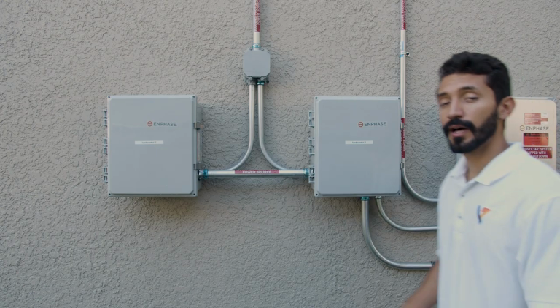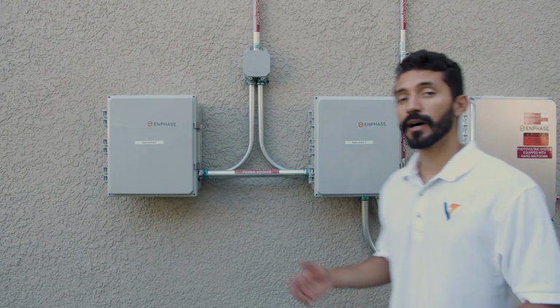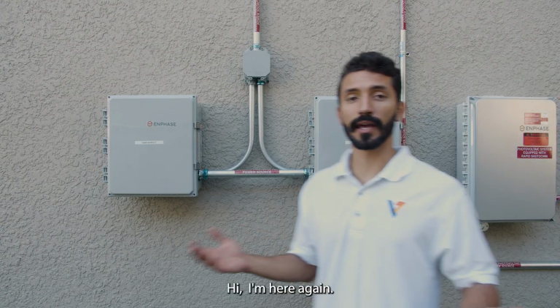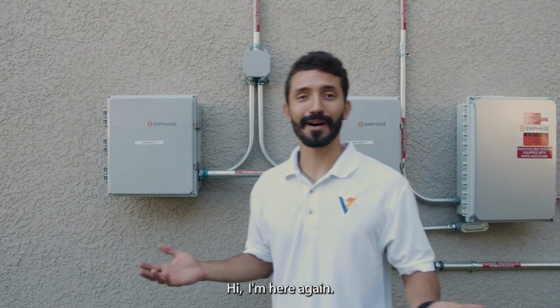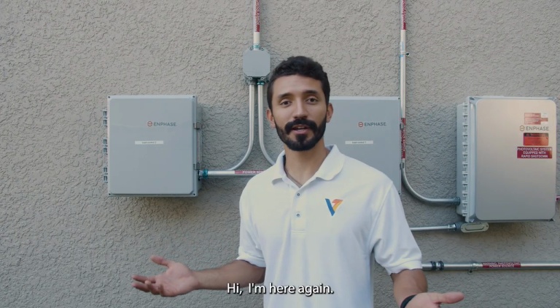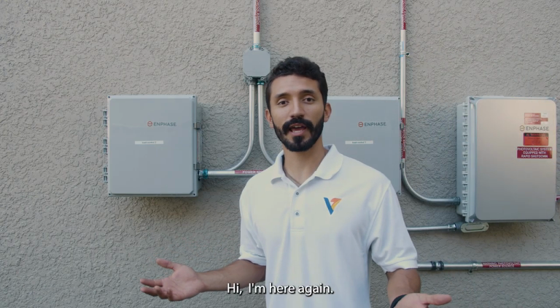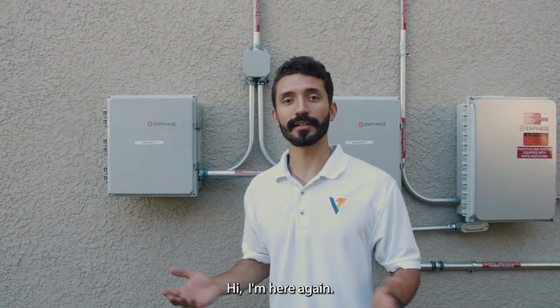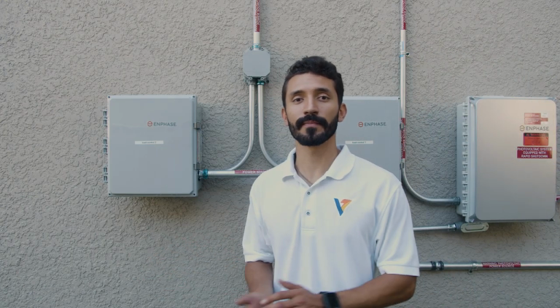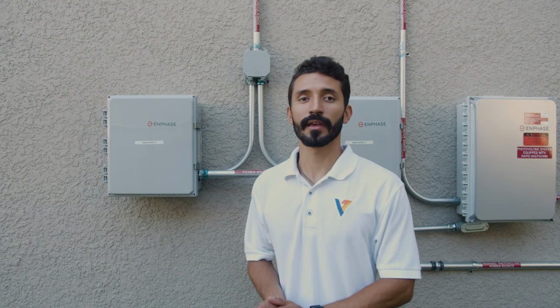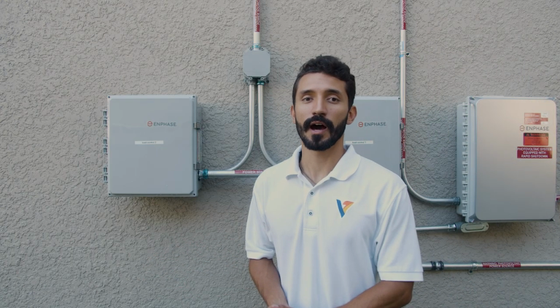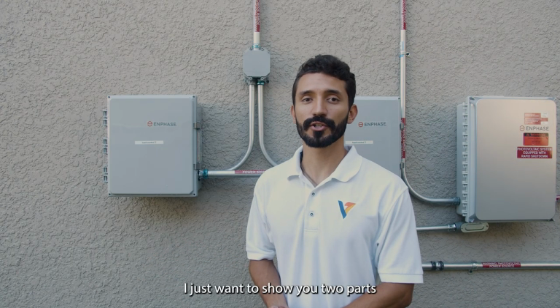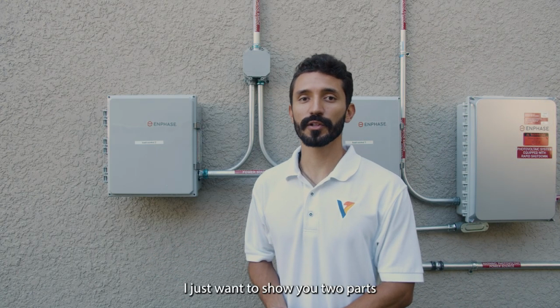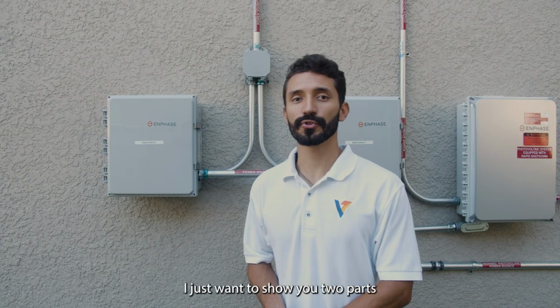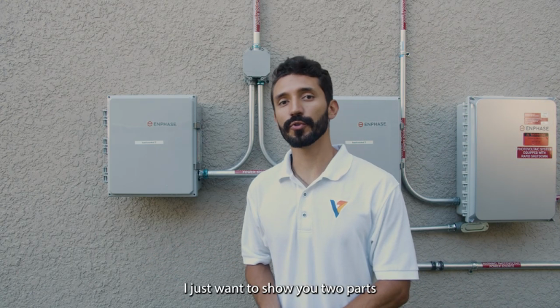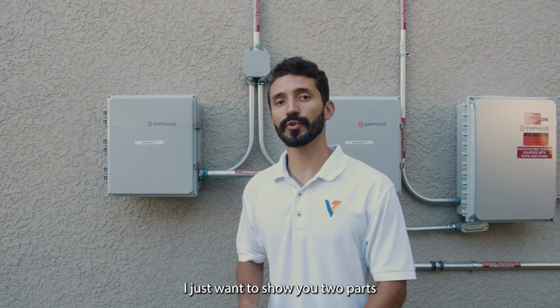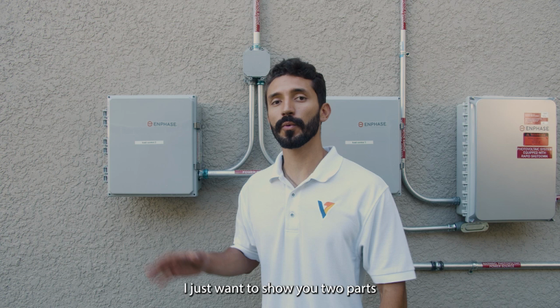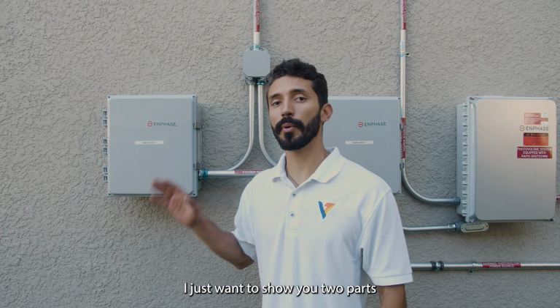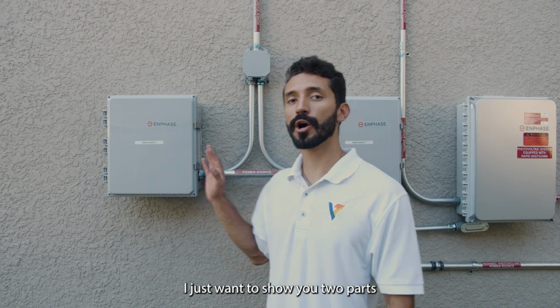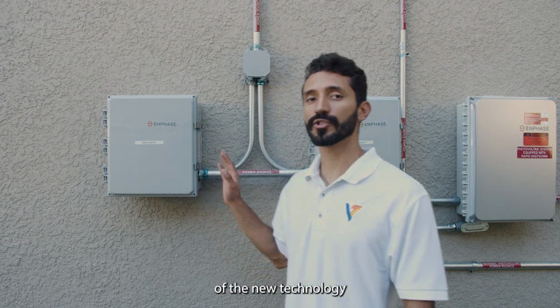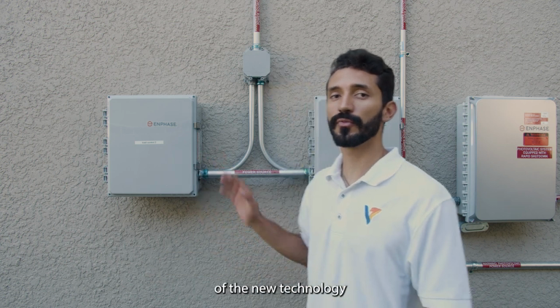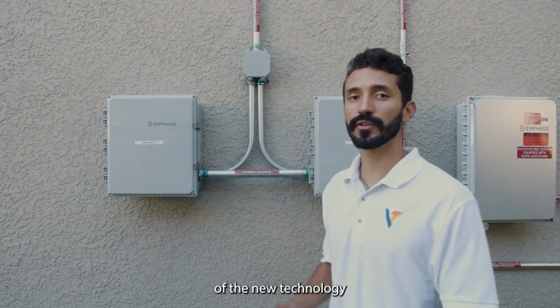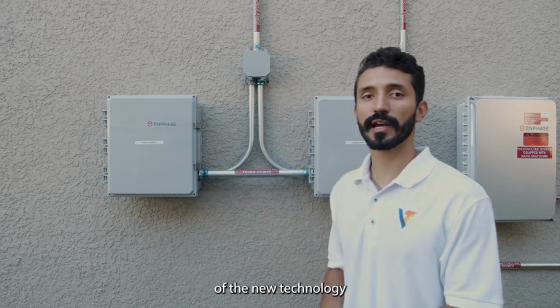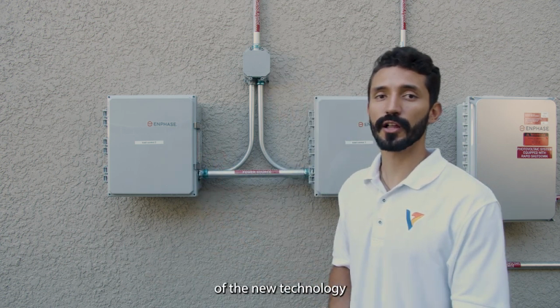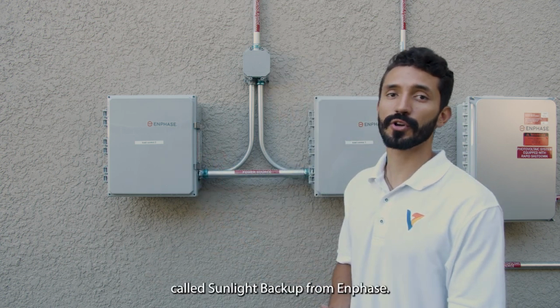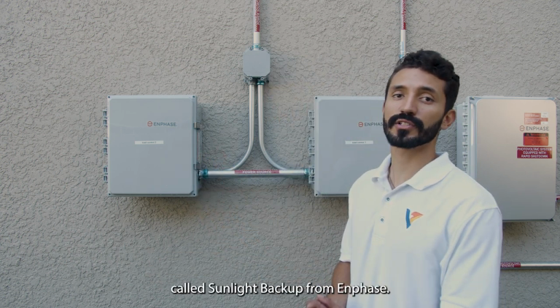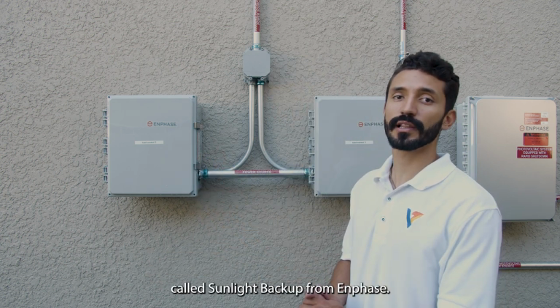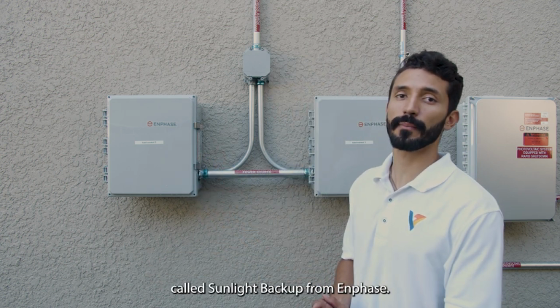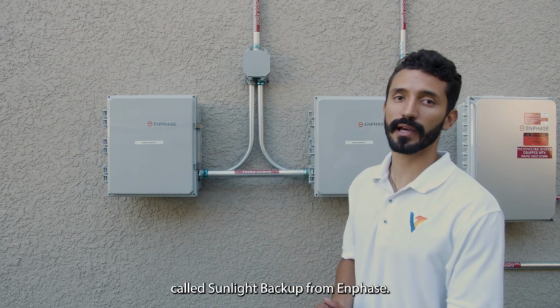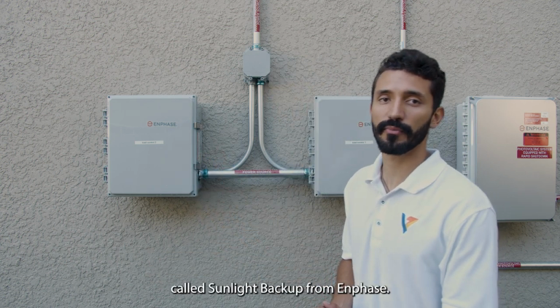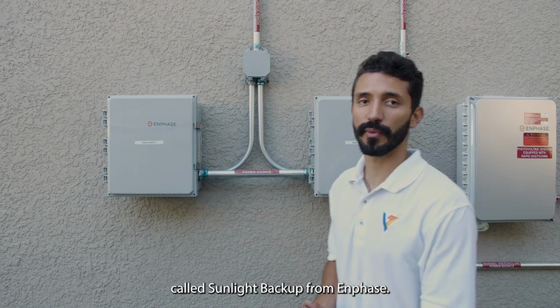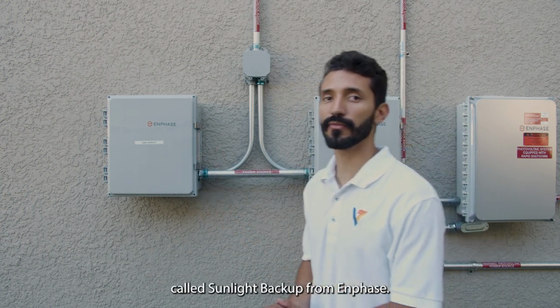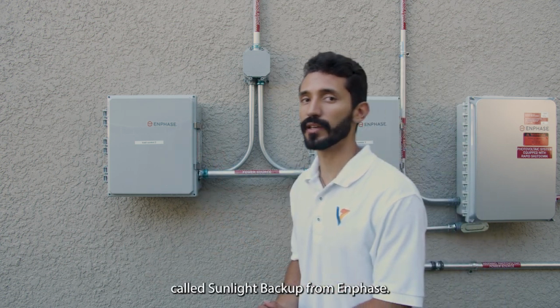Hi, I'm here again. I just wanted to show you two parts of the new technology called Sunlight Backup from Aimphase.